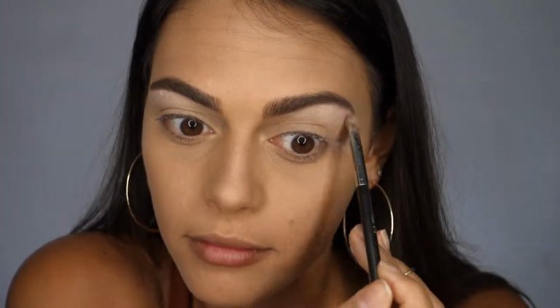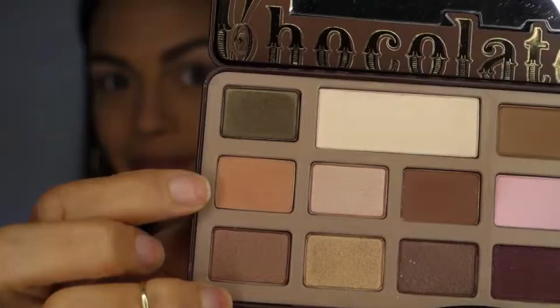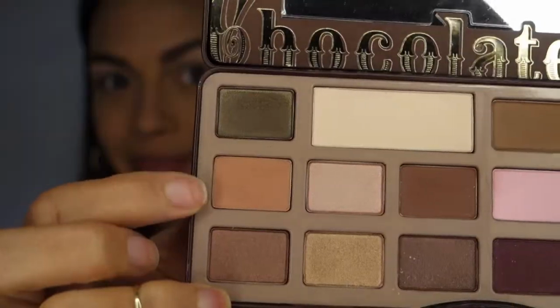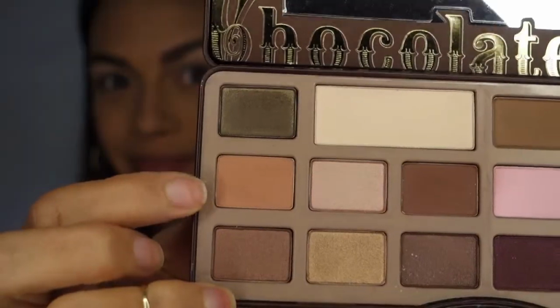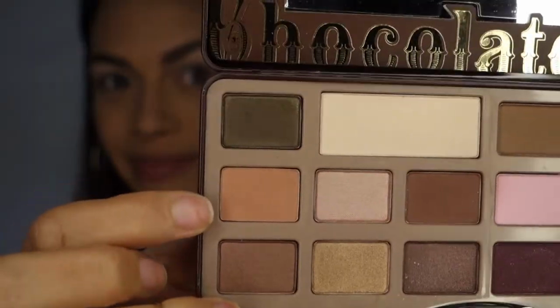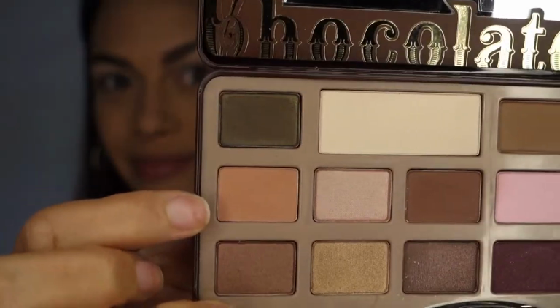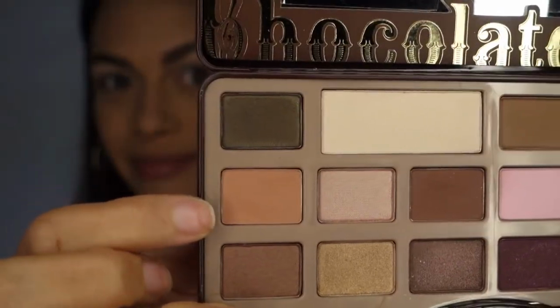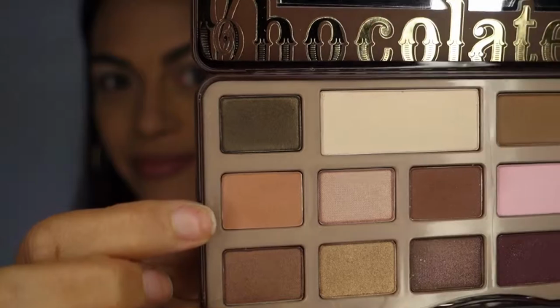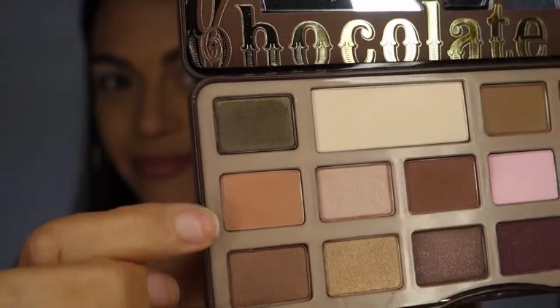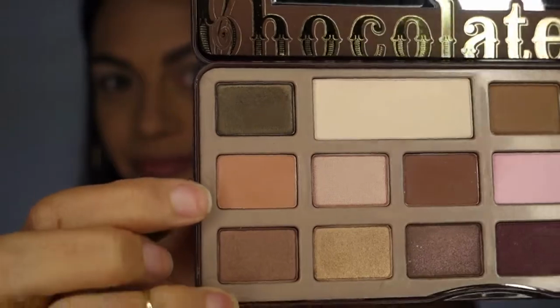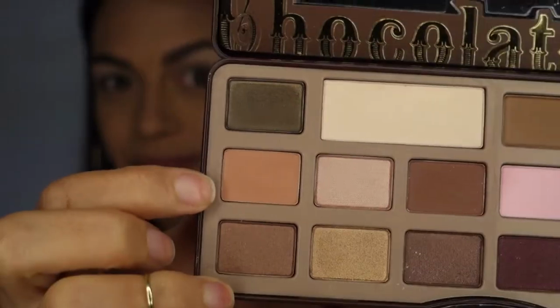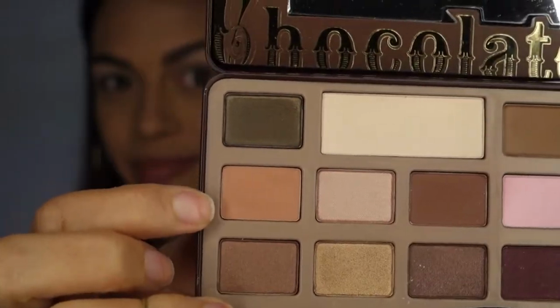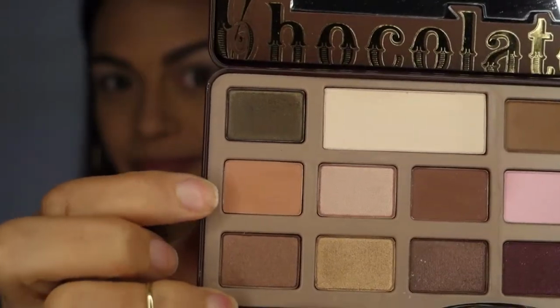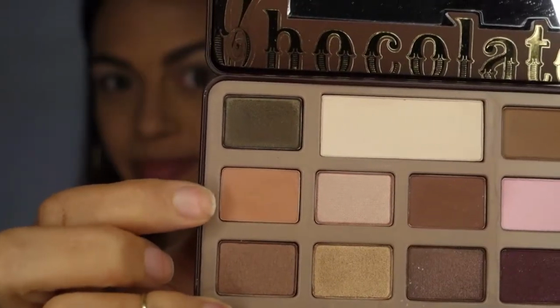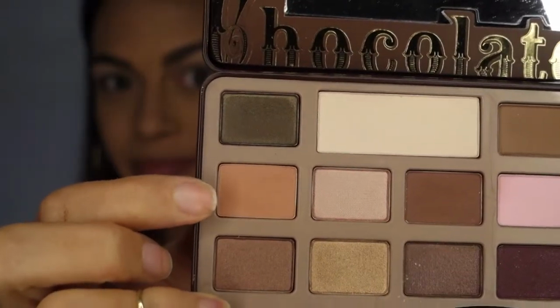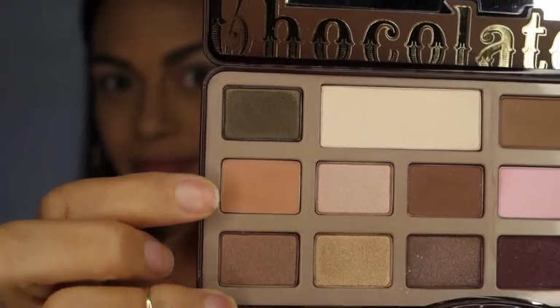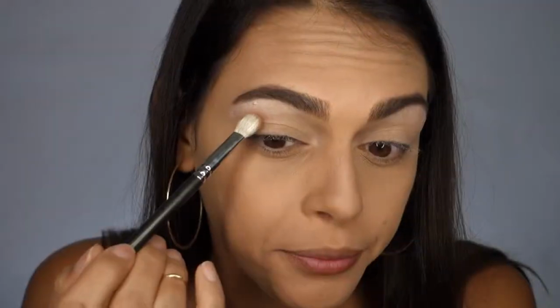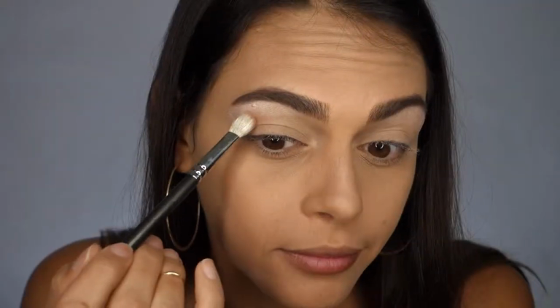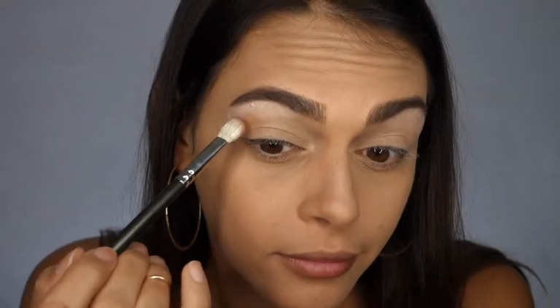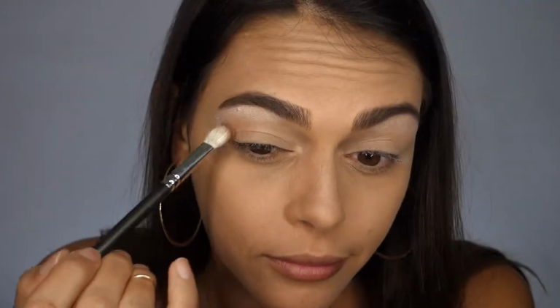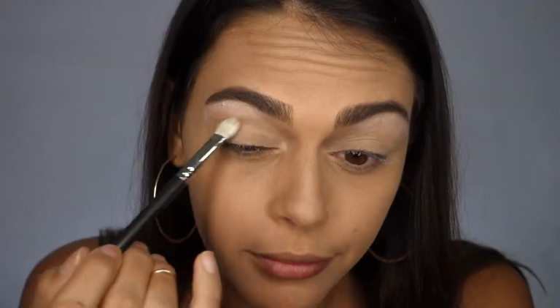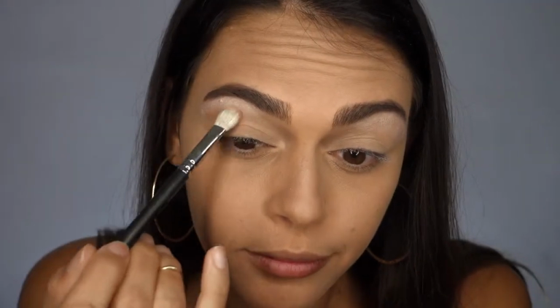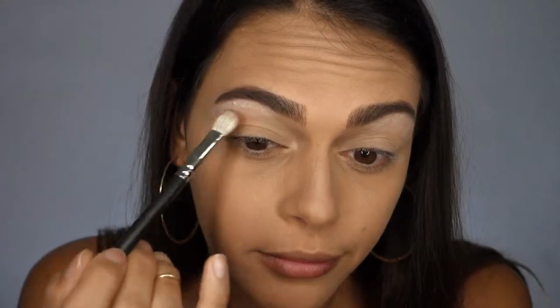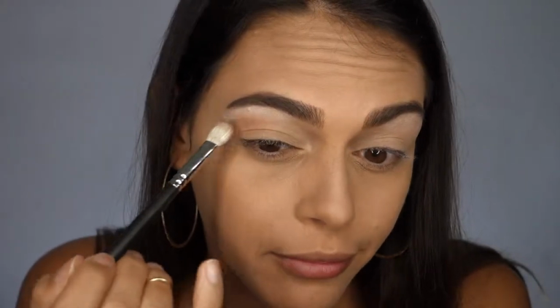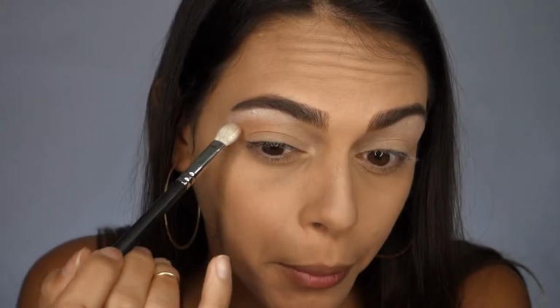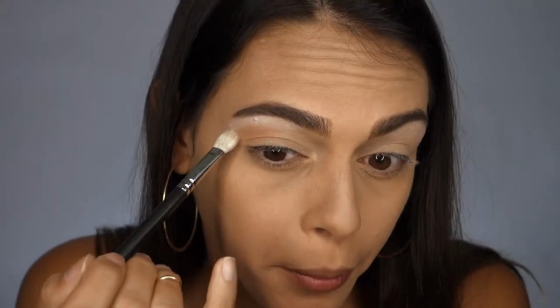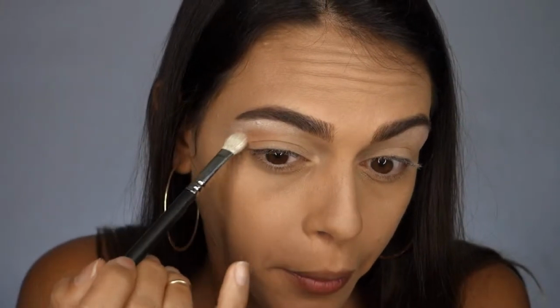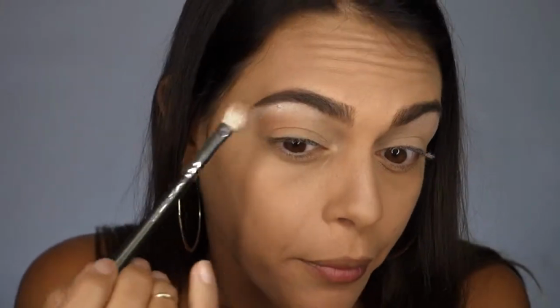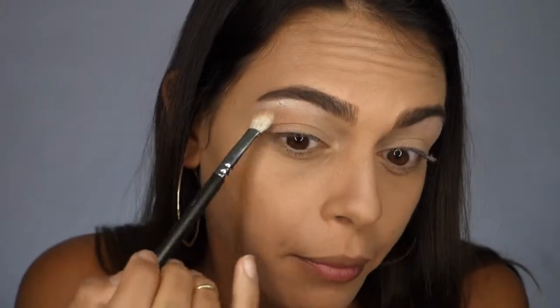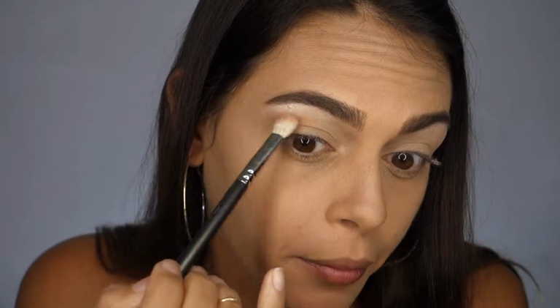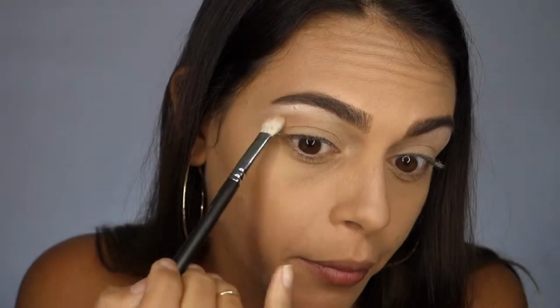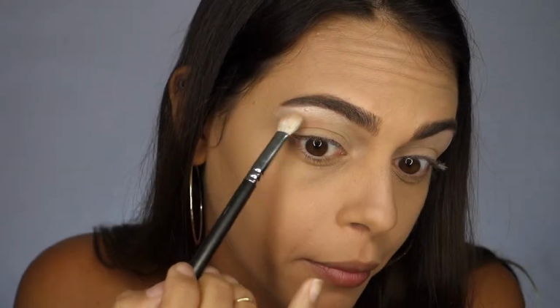Next I'm applying Salted Caramel as my transition color into my crease using the MAC 217 Blending Brush.